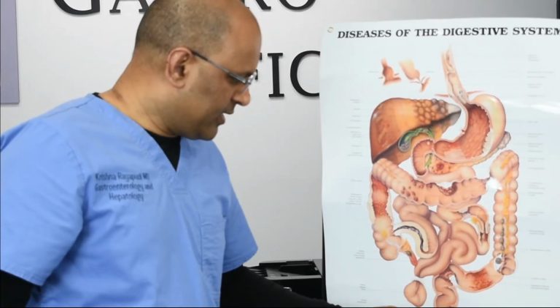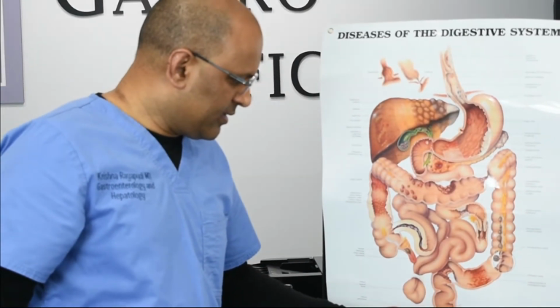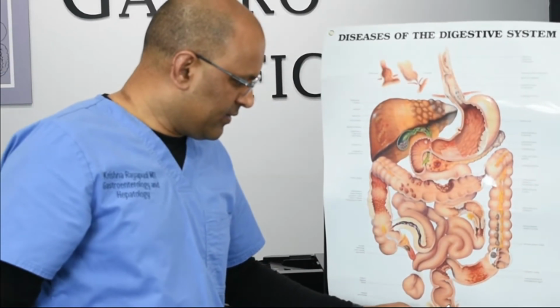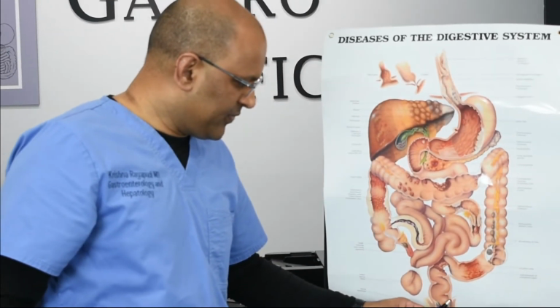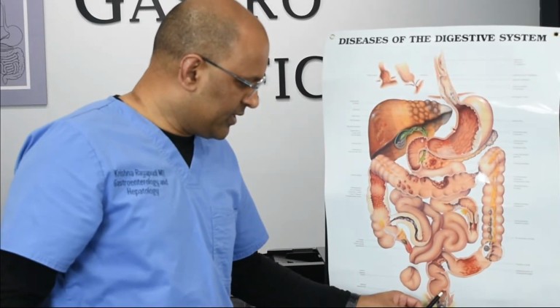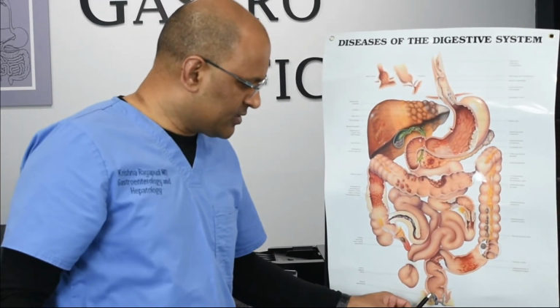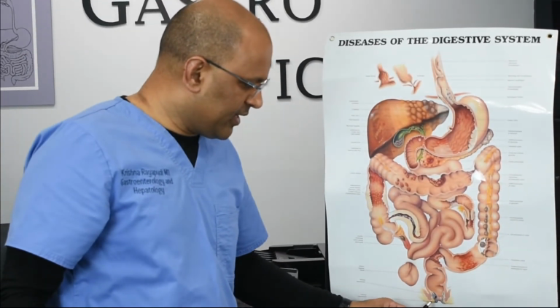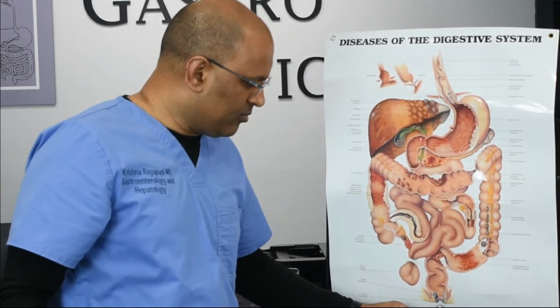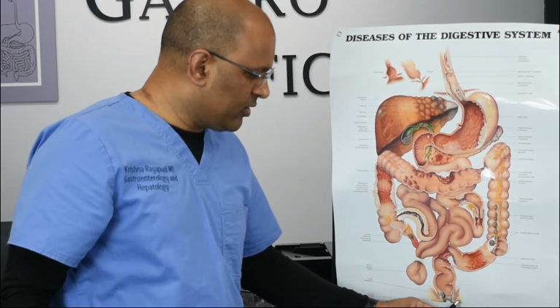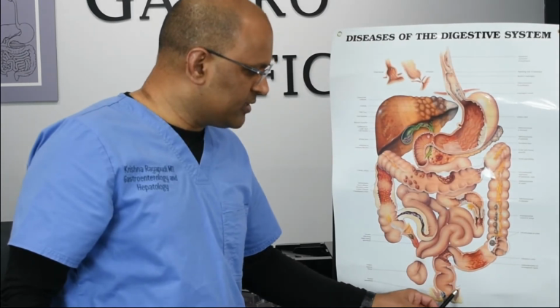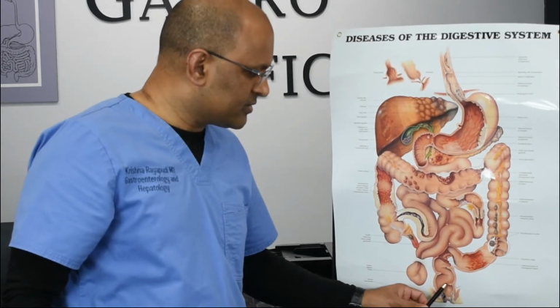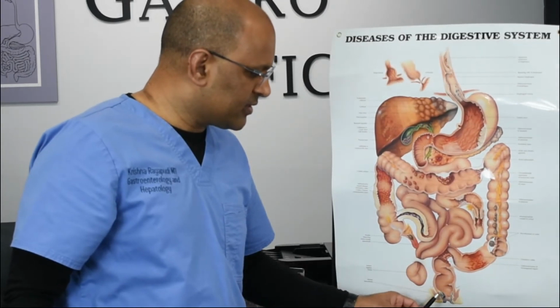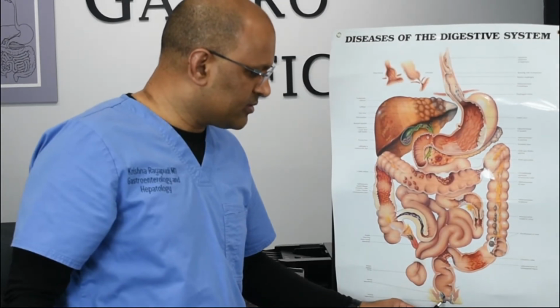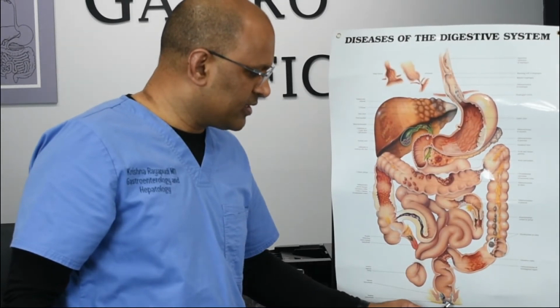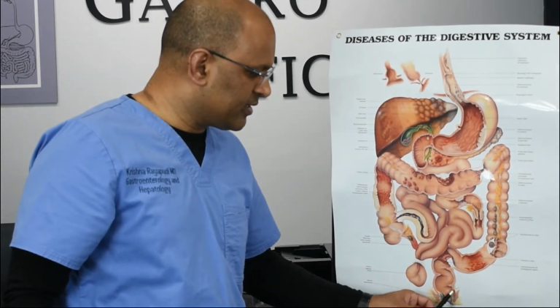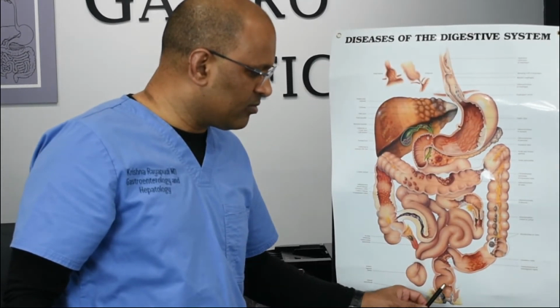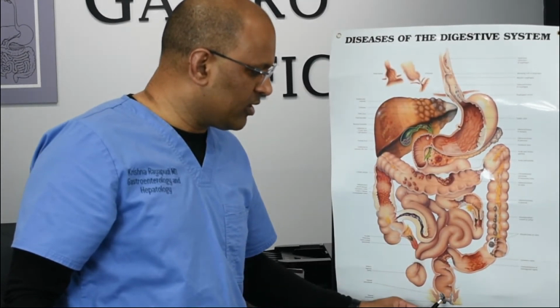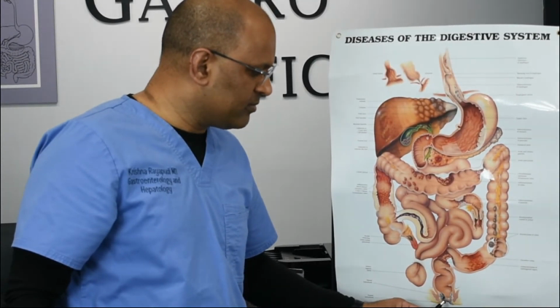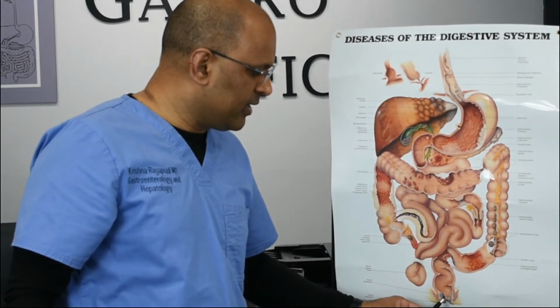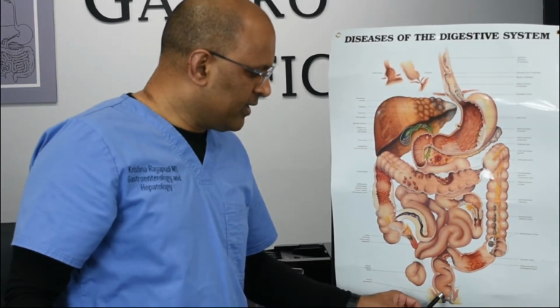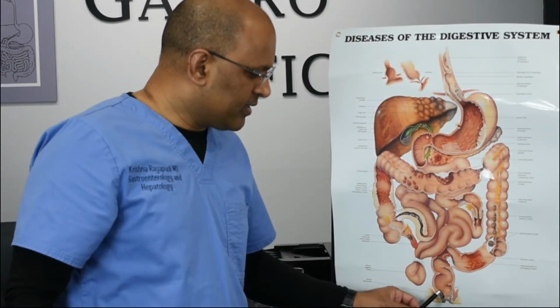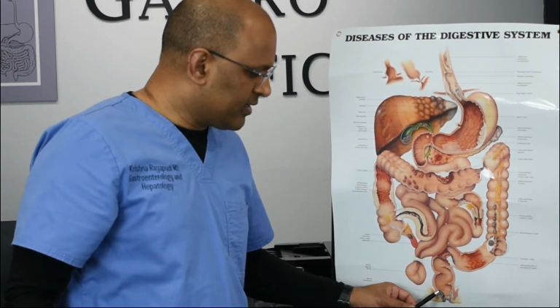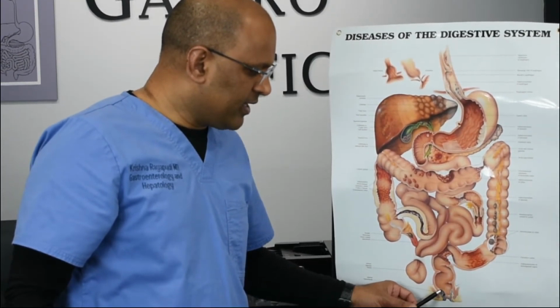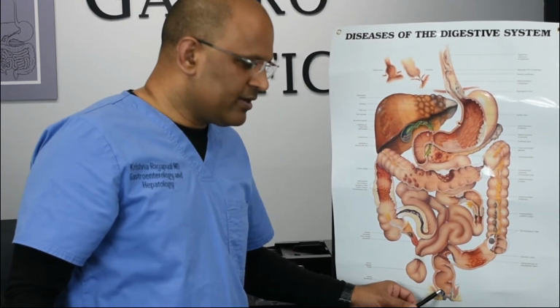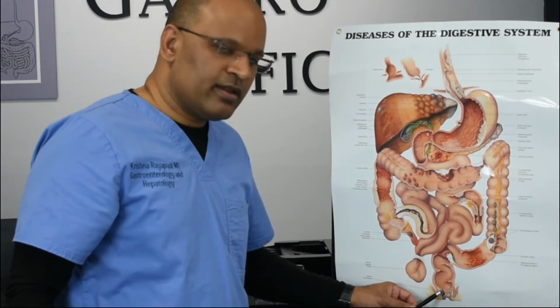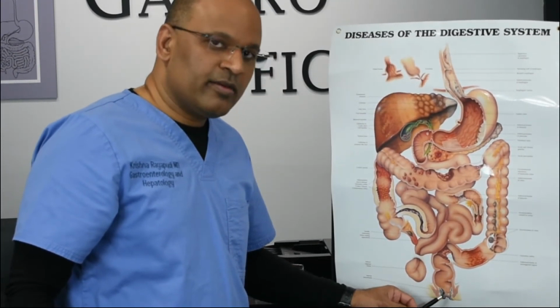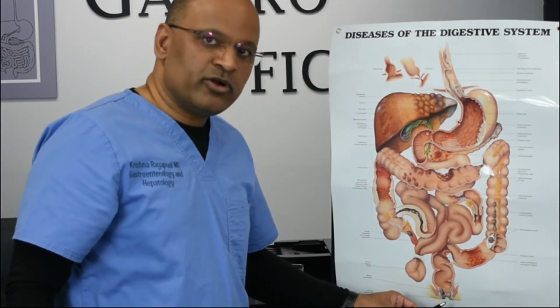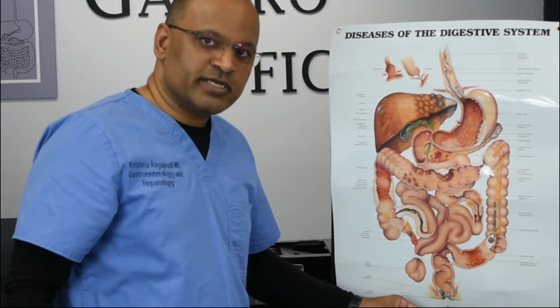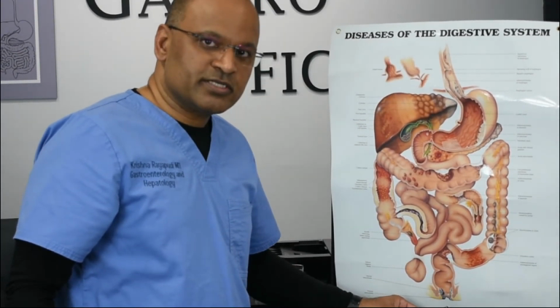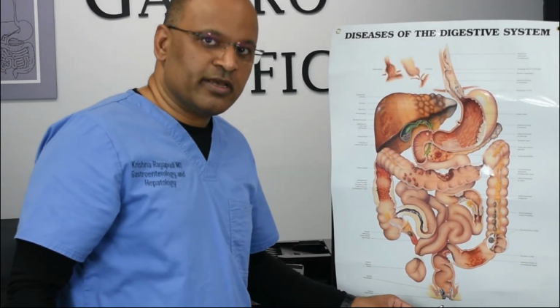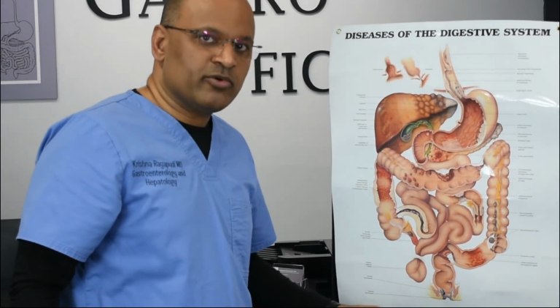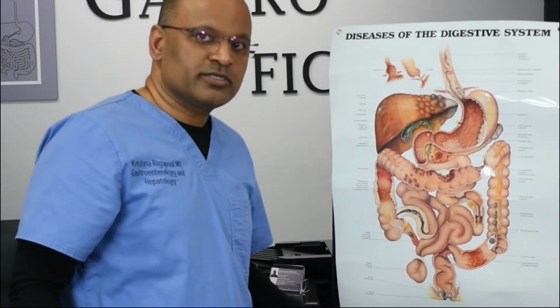And these are hemorrhoids. You see them at the bottom. There are internal hemorrhoids and external hemorrhoids.